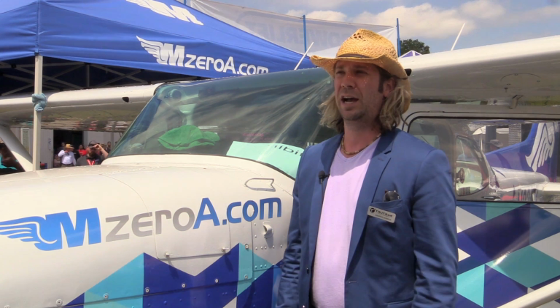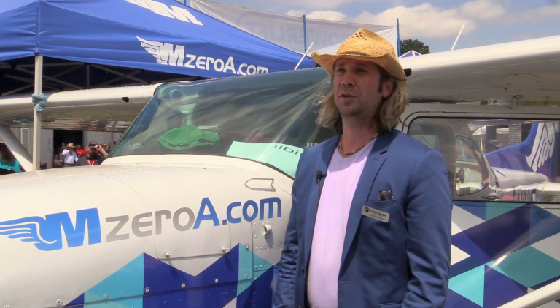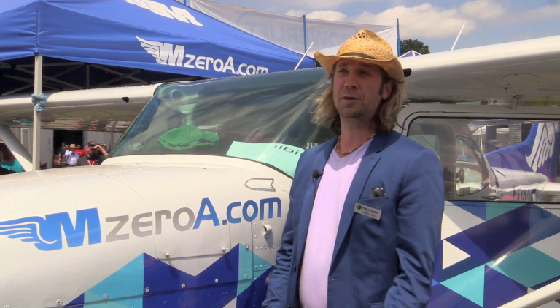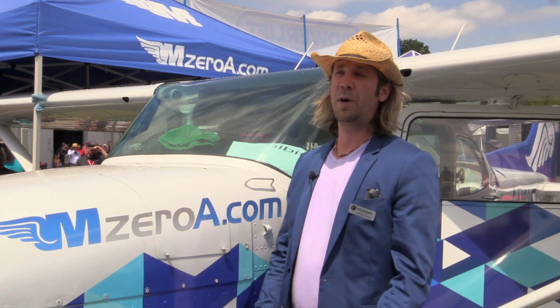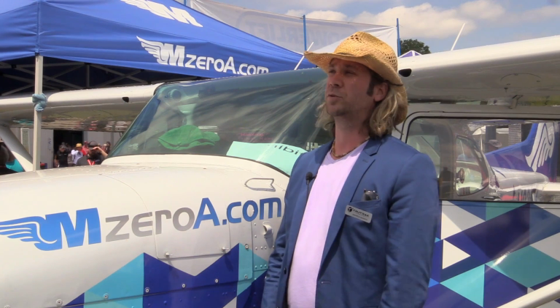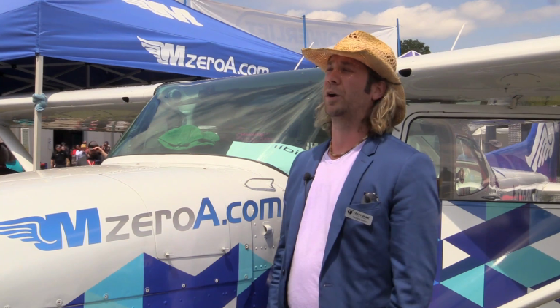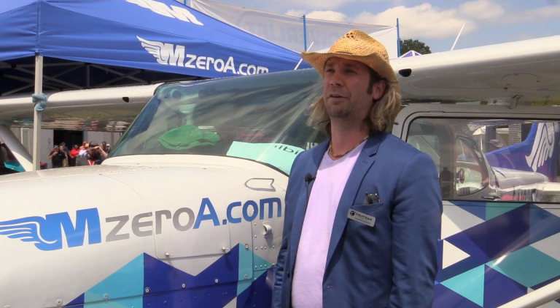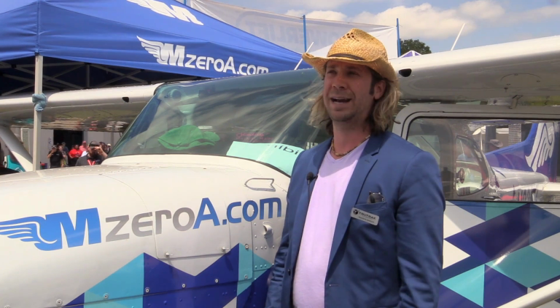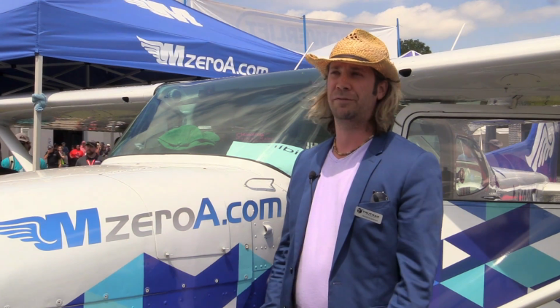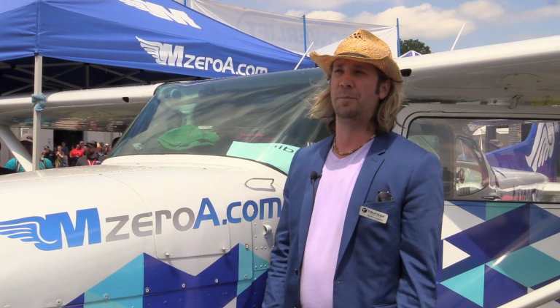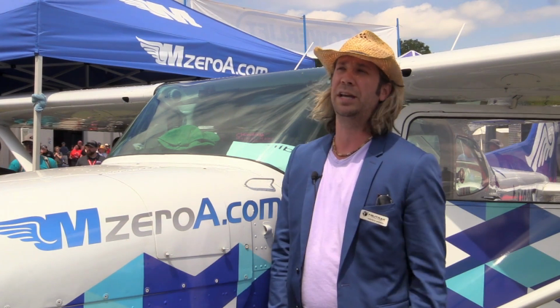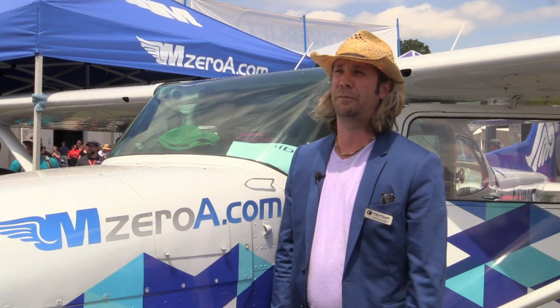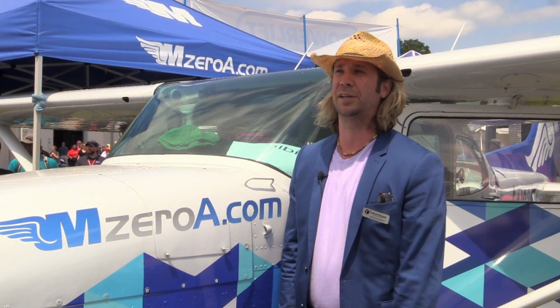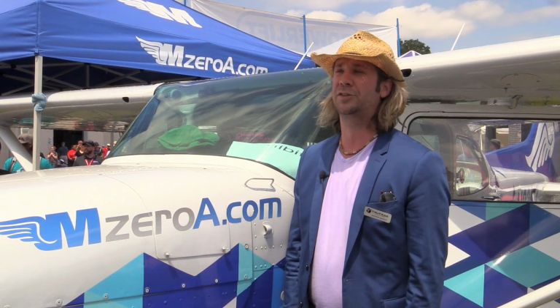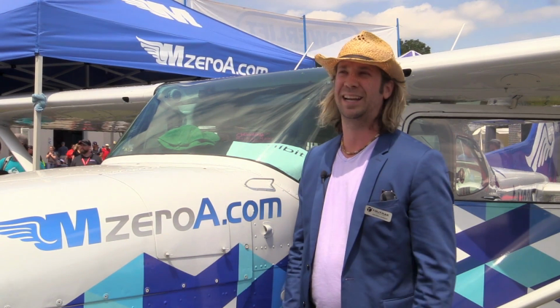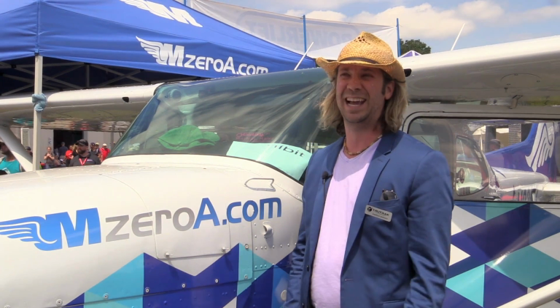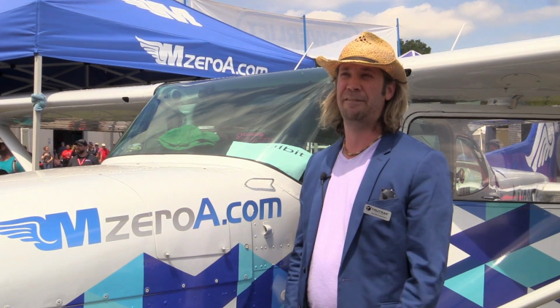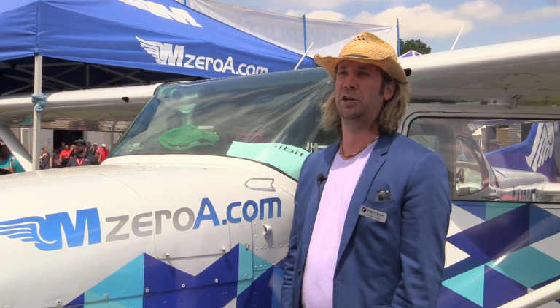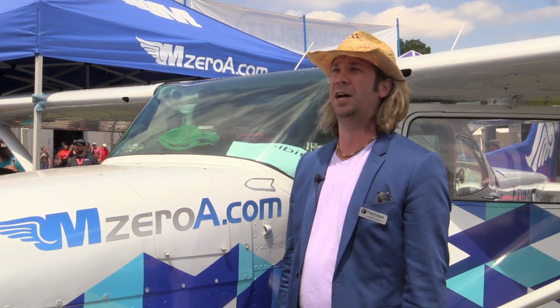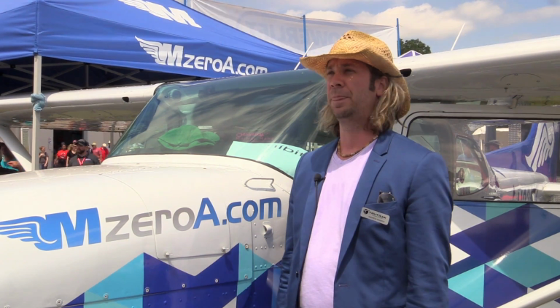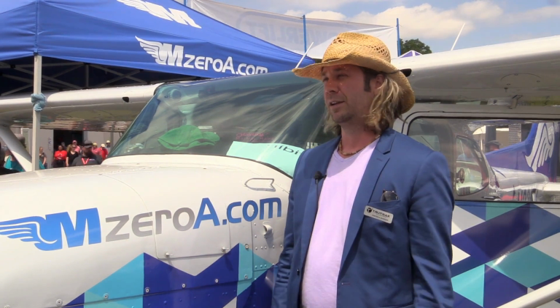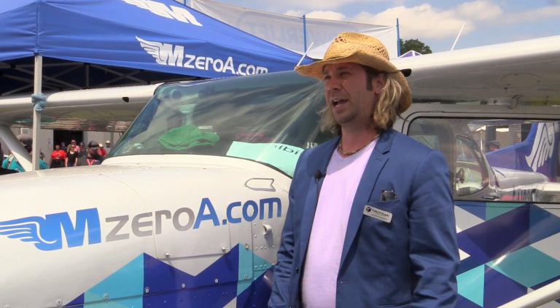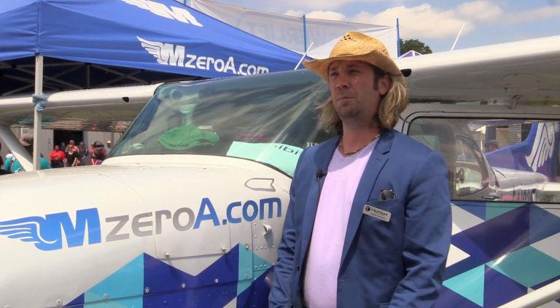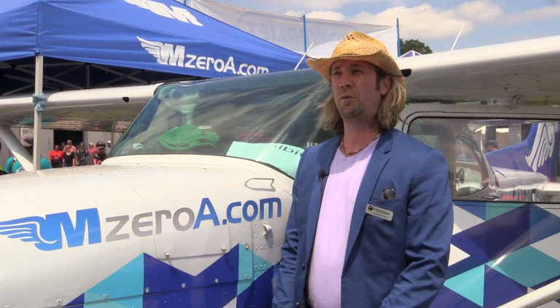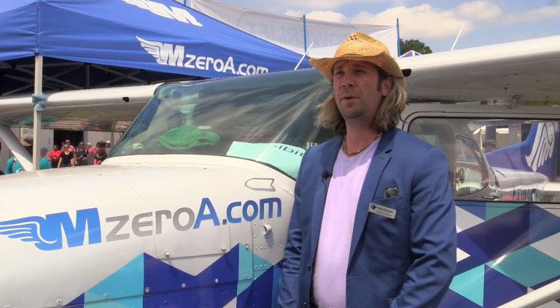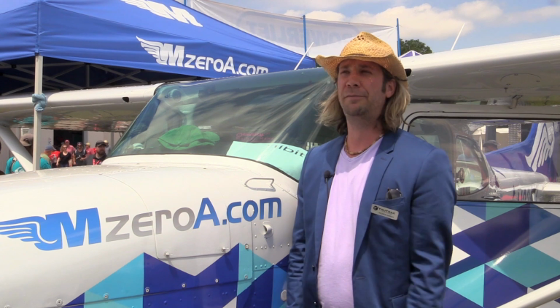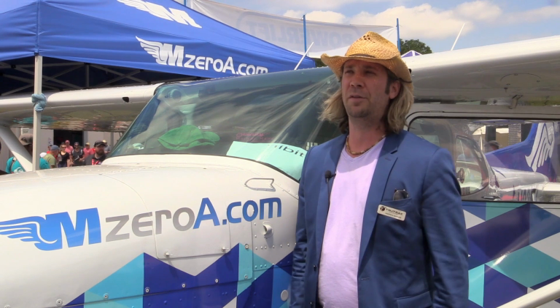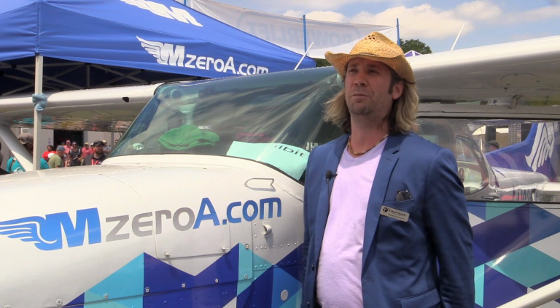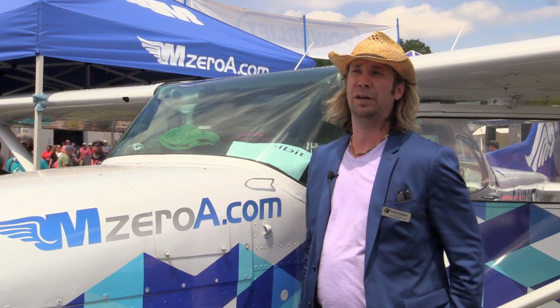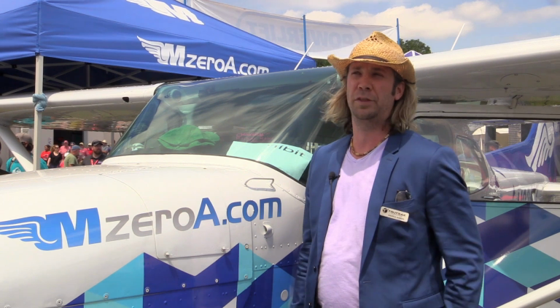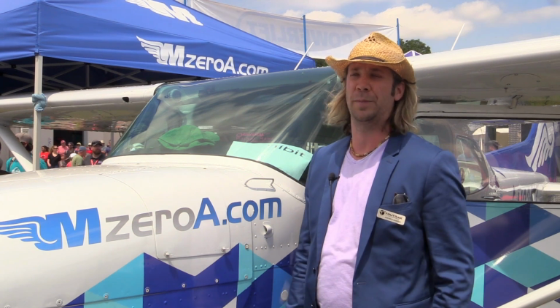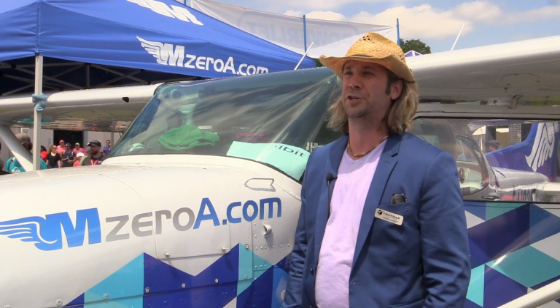We've also got some new models we're working on. Right now we've got a Mooney in our facility trying to get that finished up, and probably following that we're looking at the Comanches.